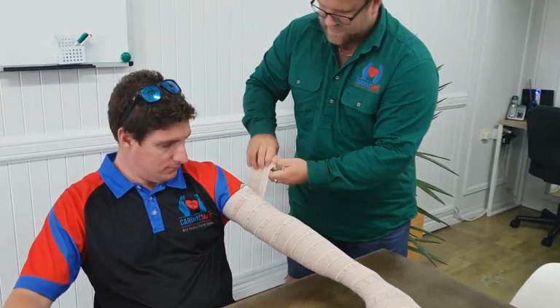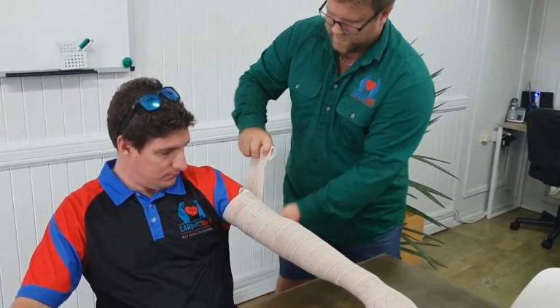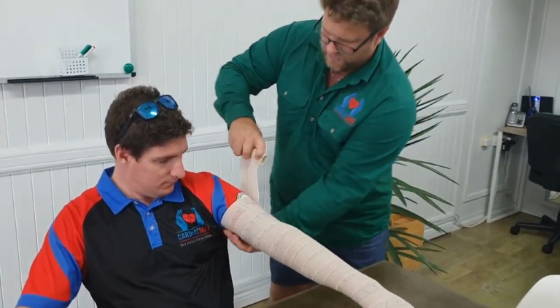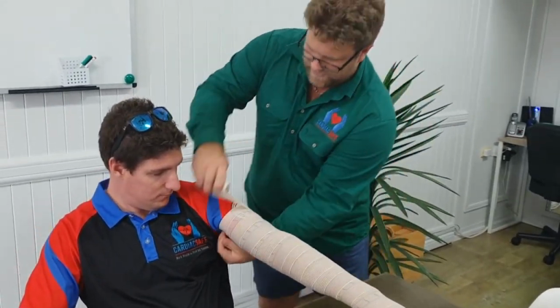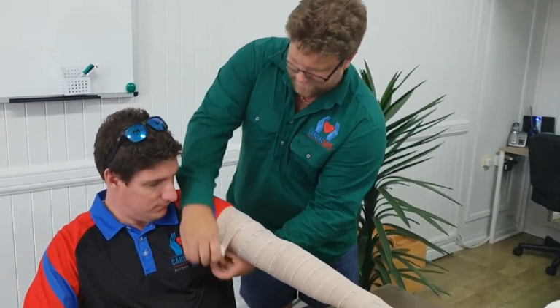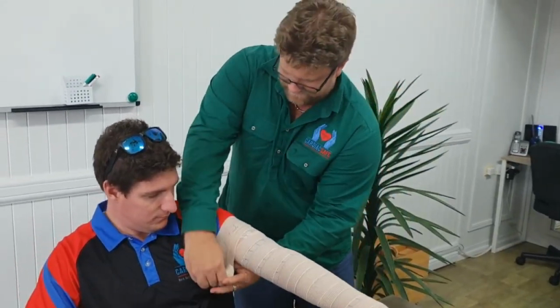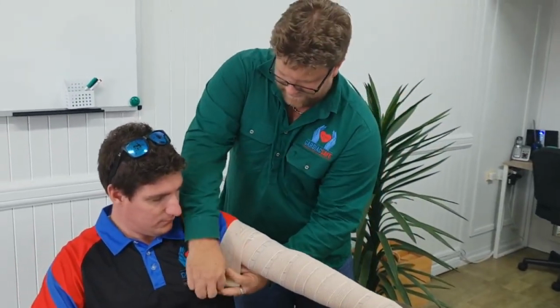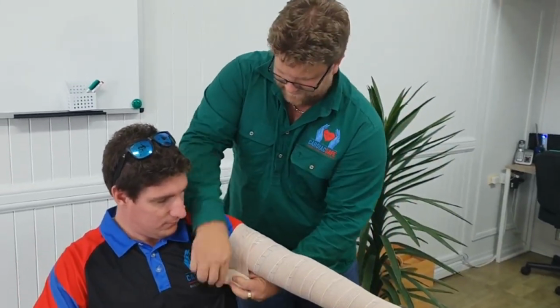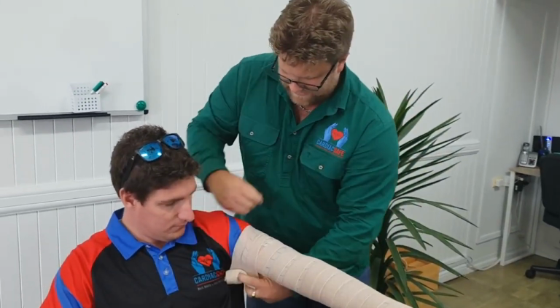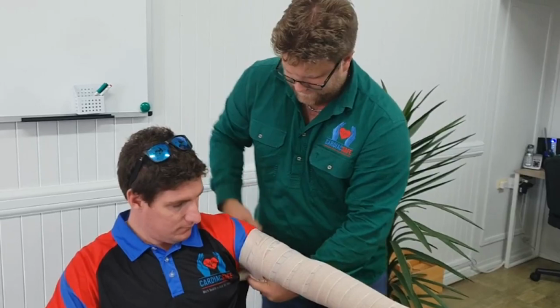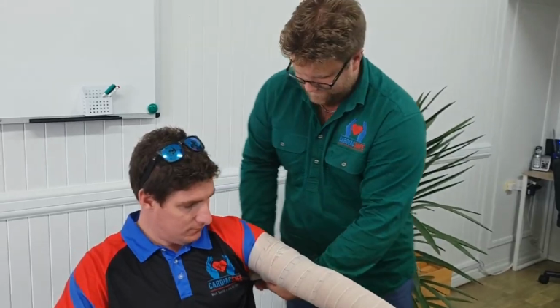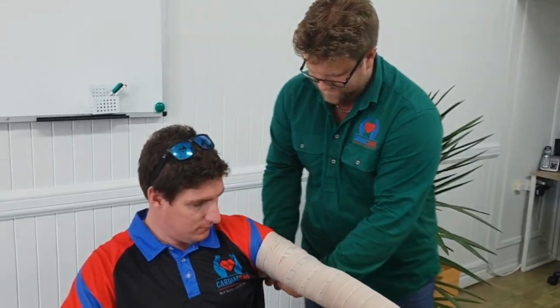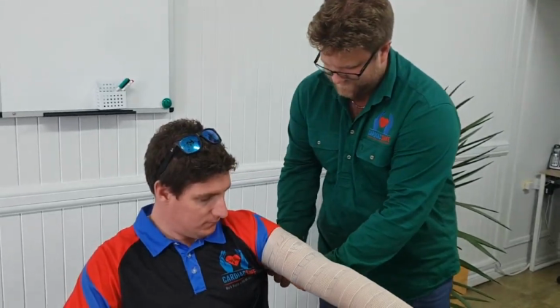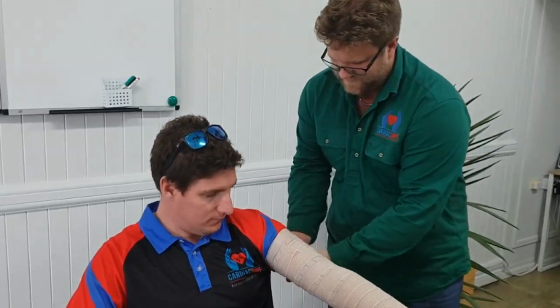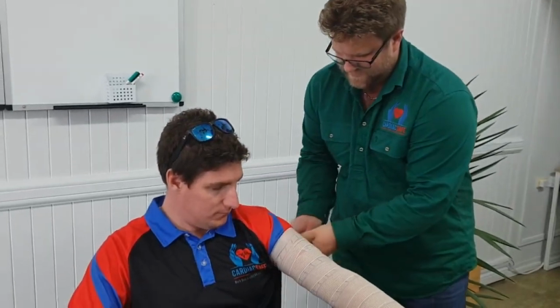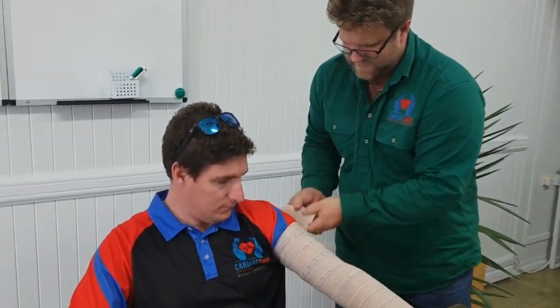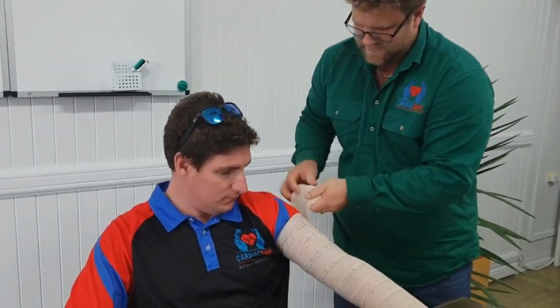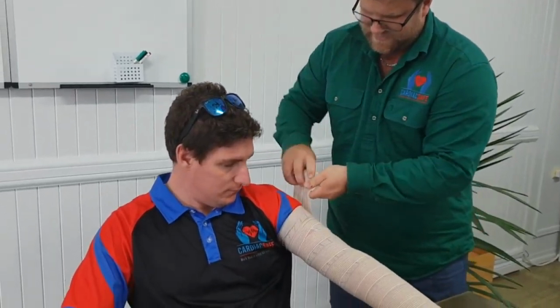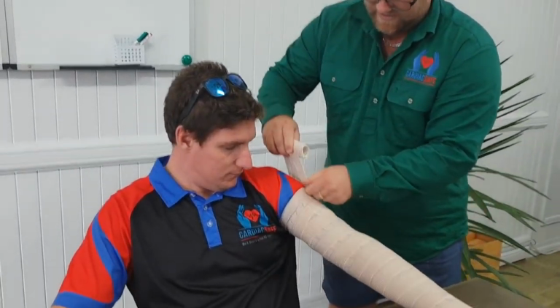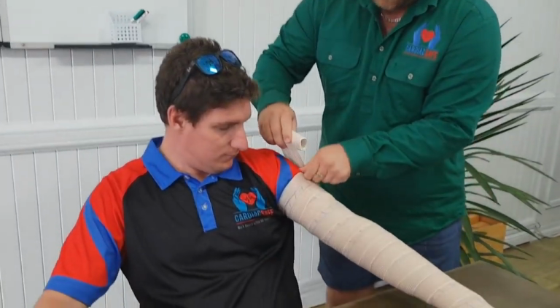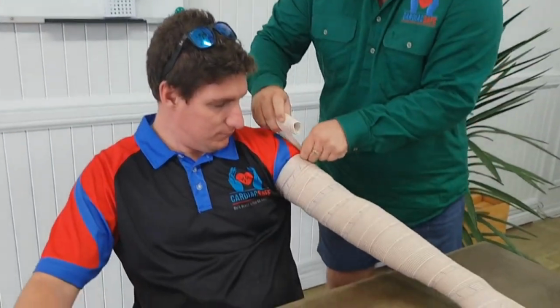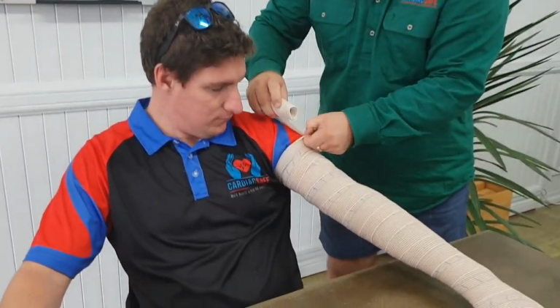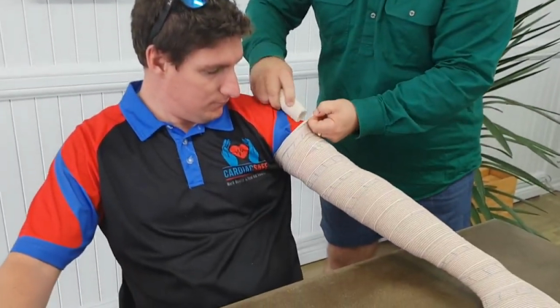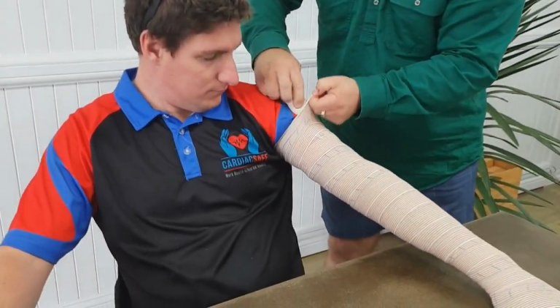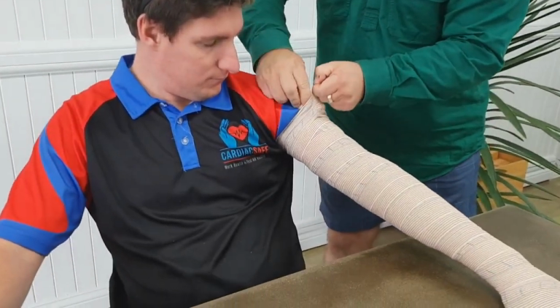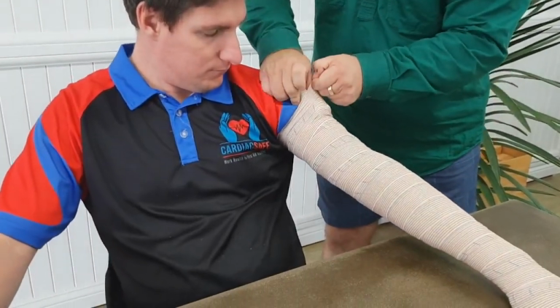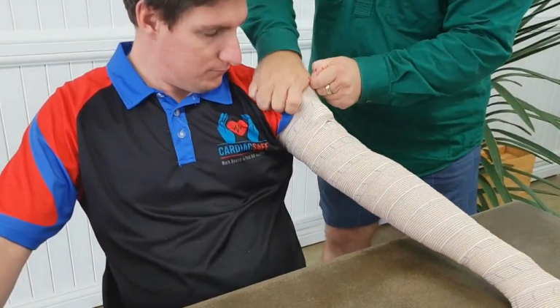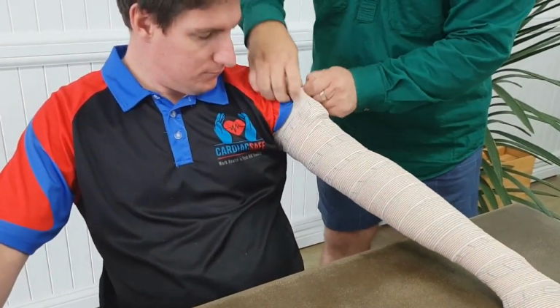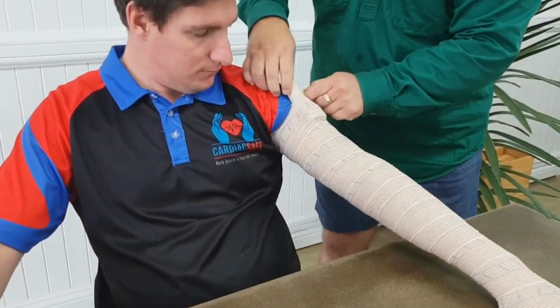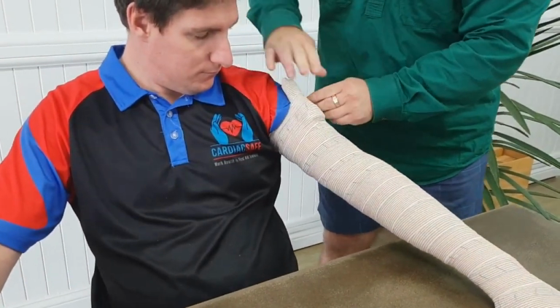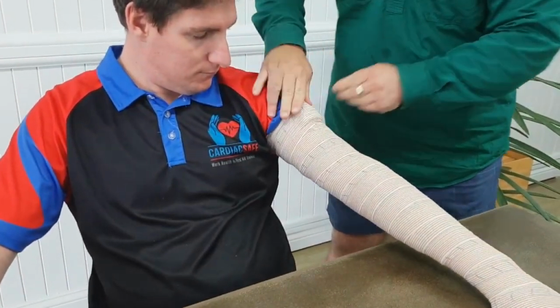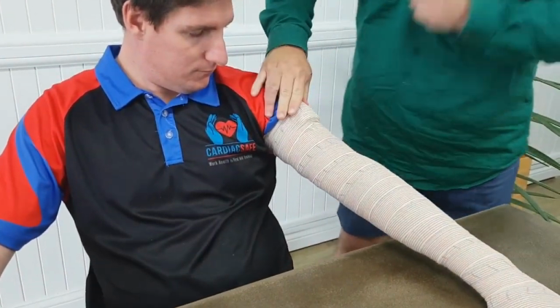Go all the way up, right up into his armpit, then tuck the end just under to hold it in place for the moment.